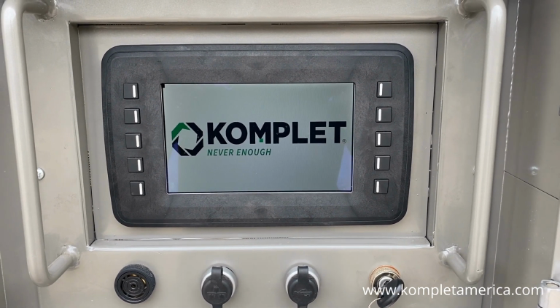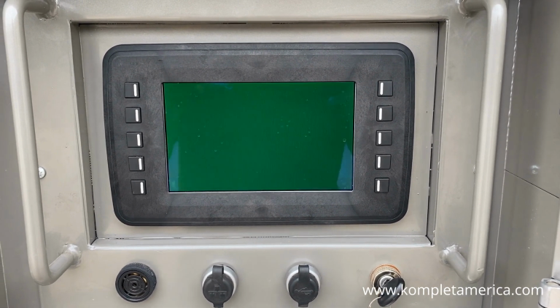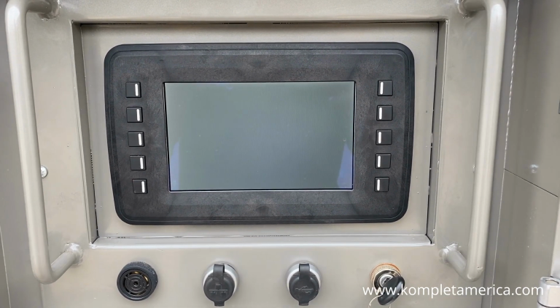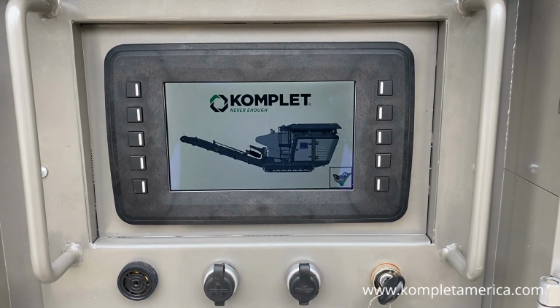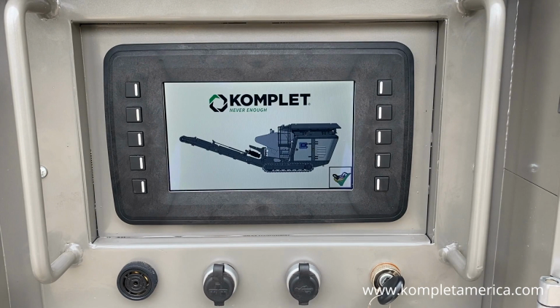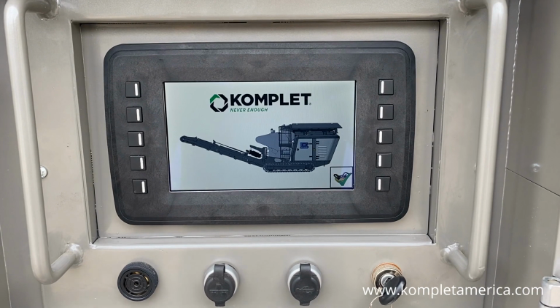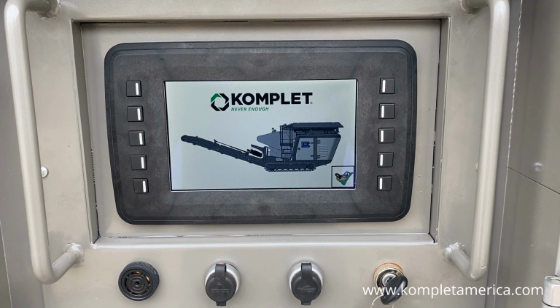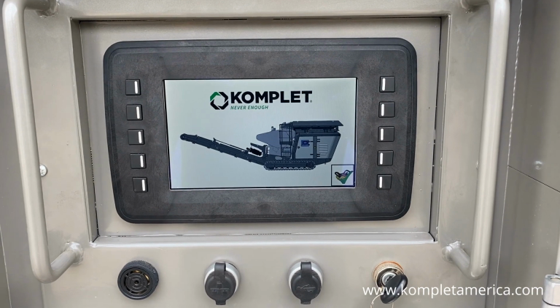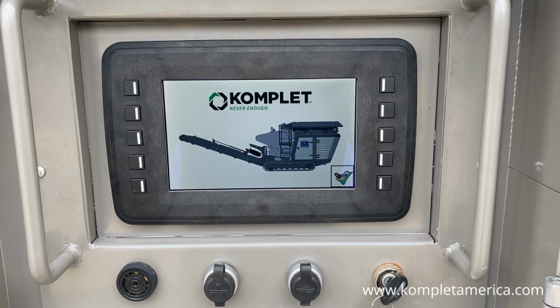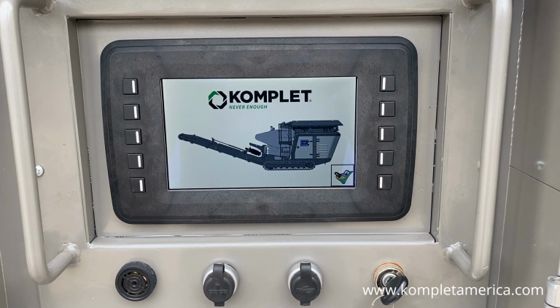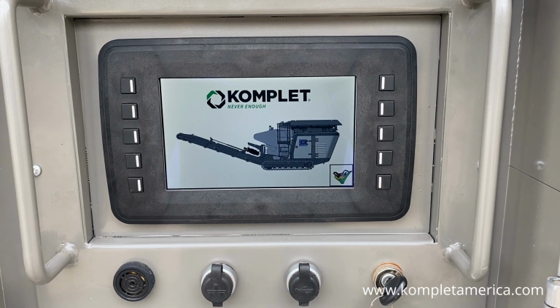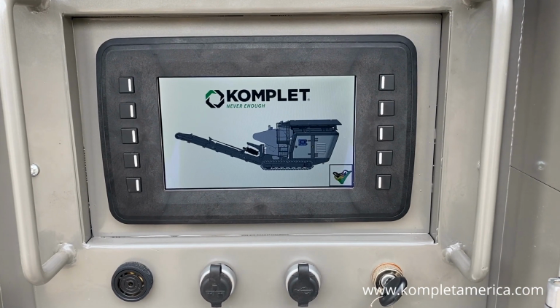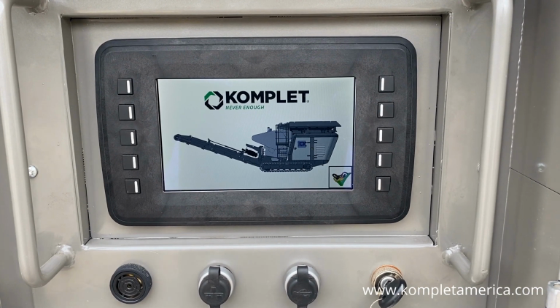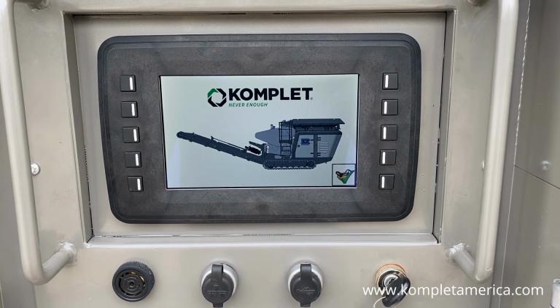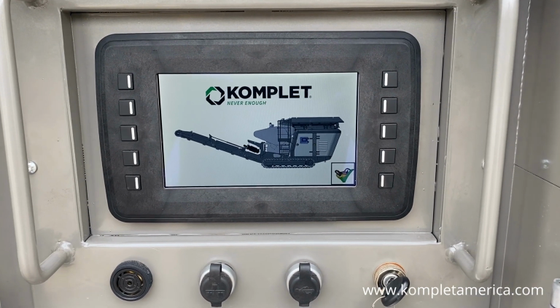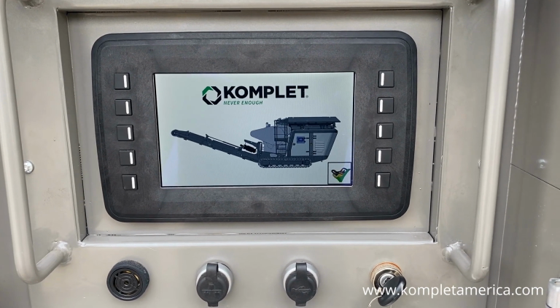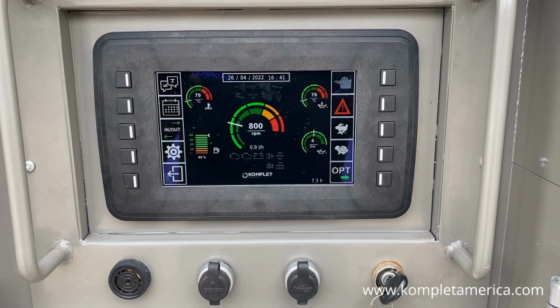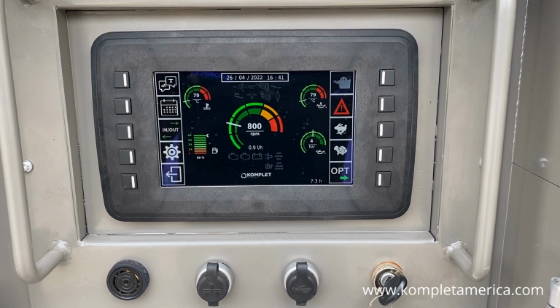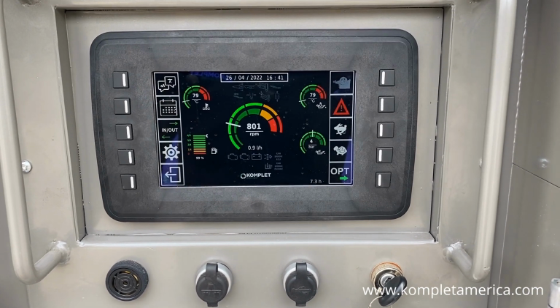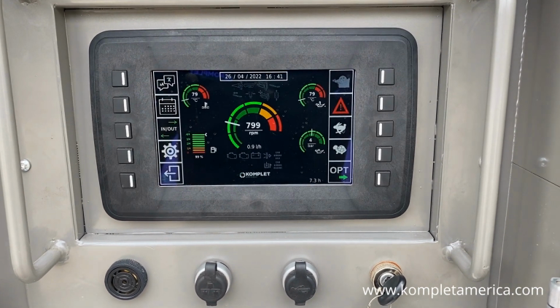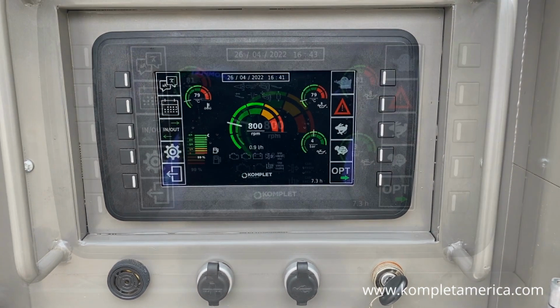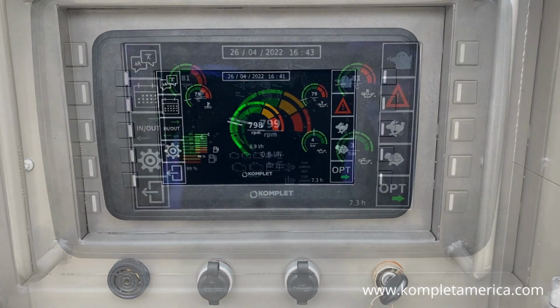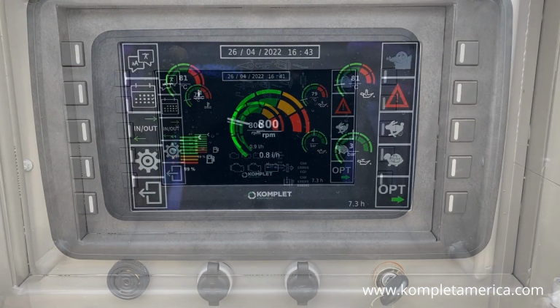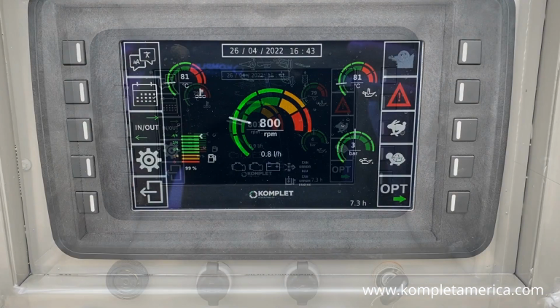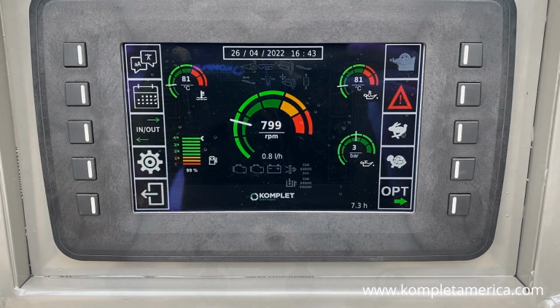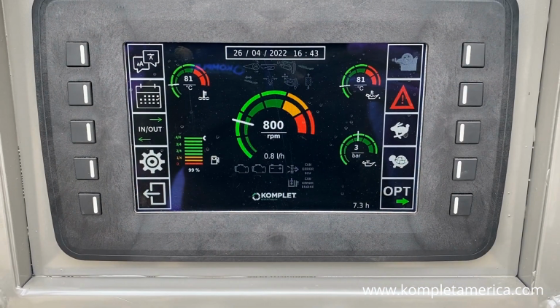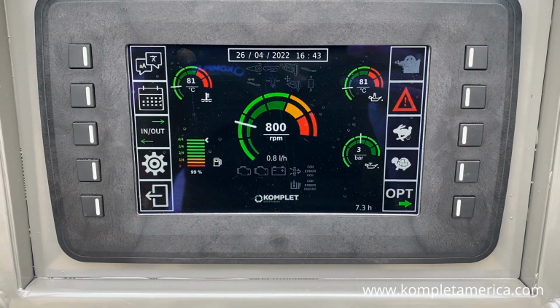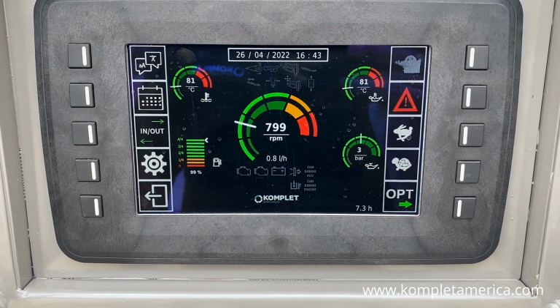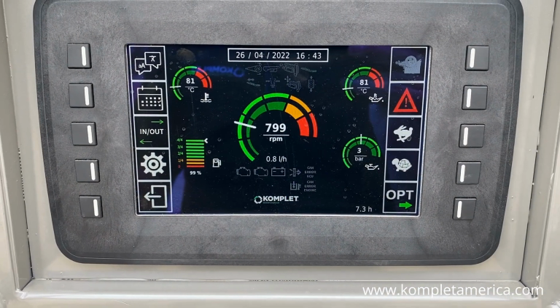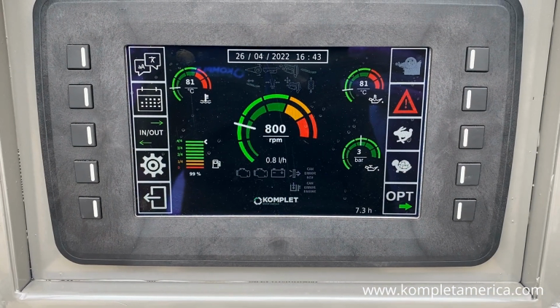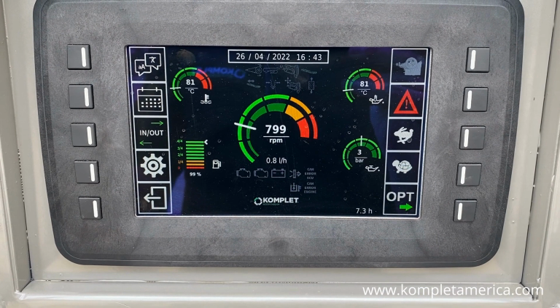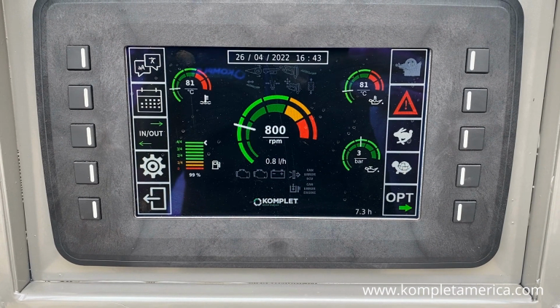If this is the first time you are starting the machine for the day, then be sure to let it warm up and idle for a few minutes.